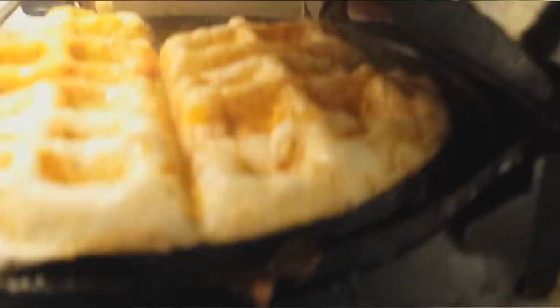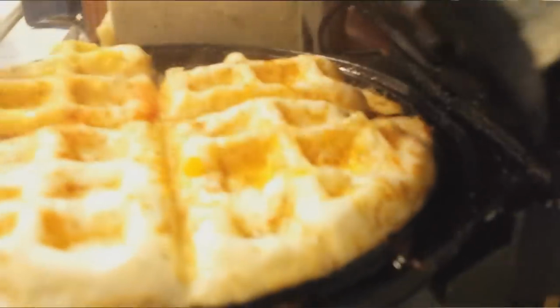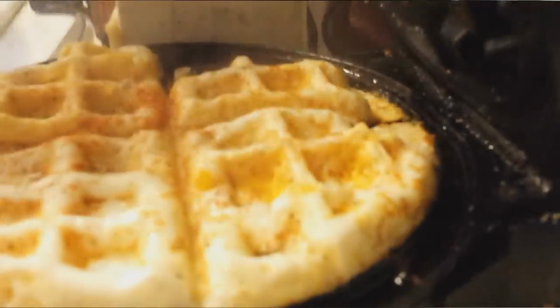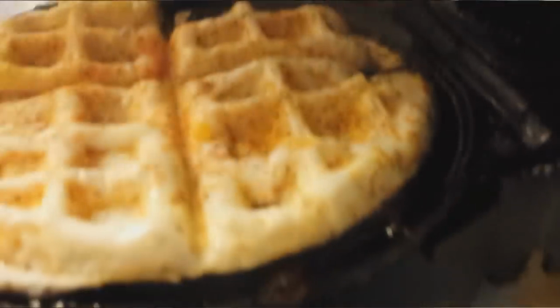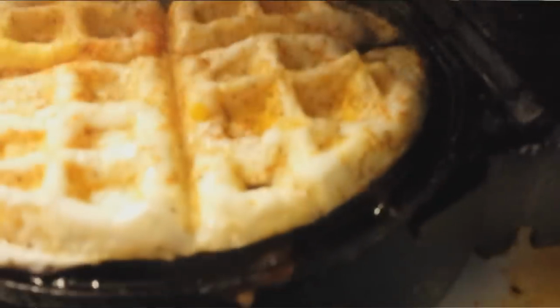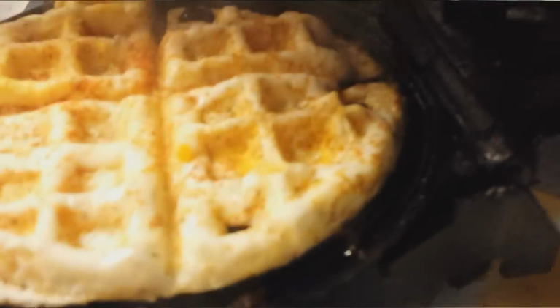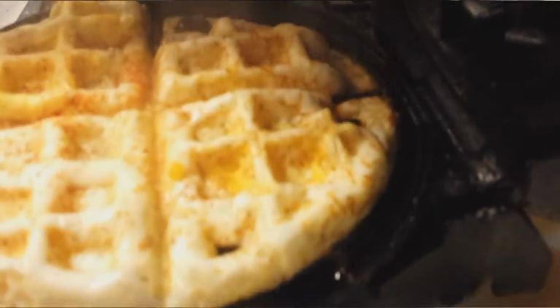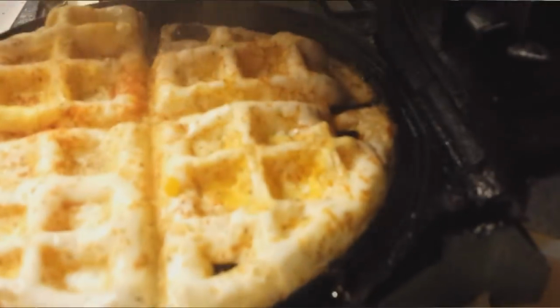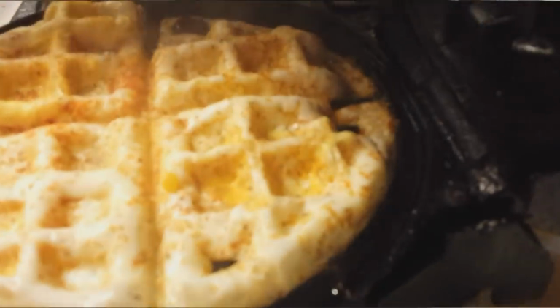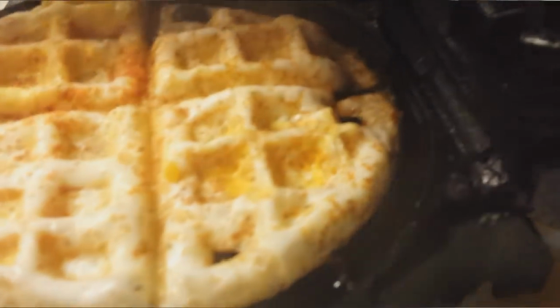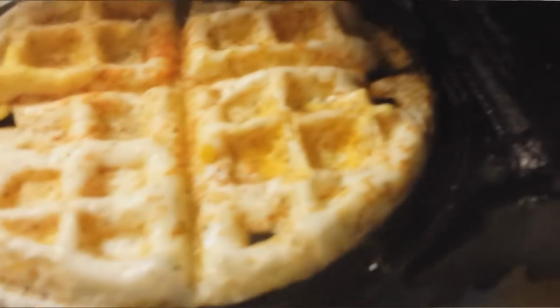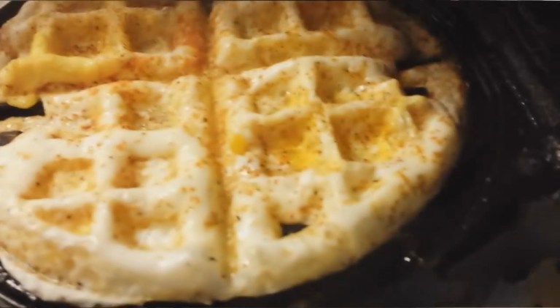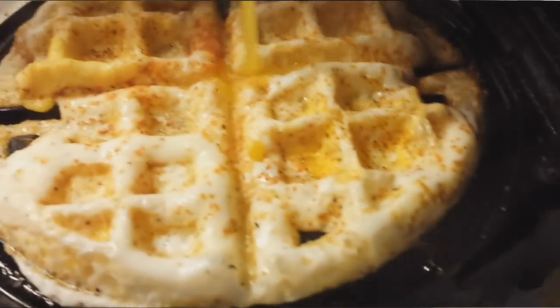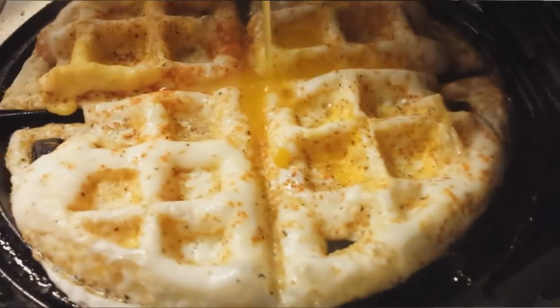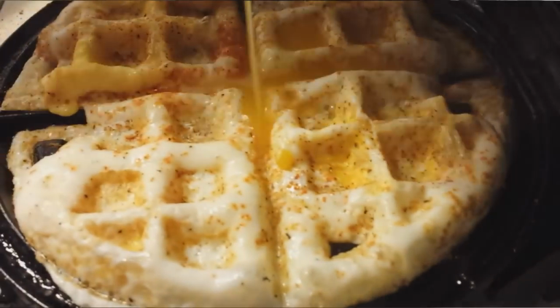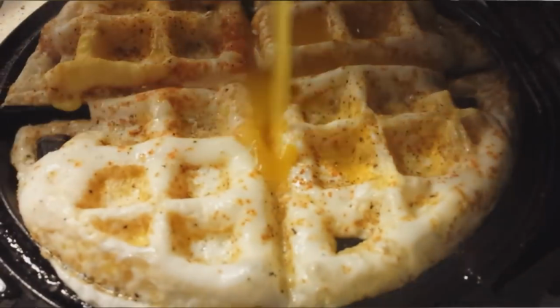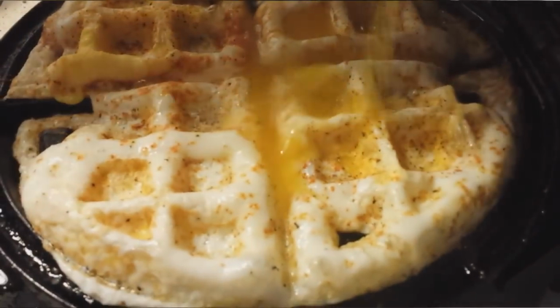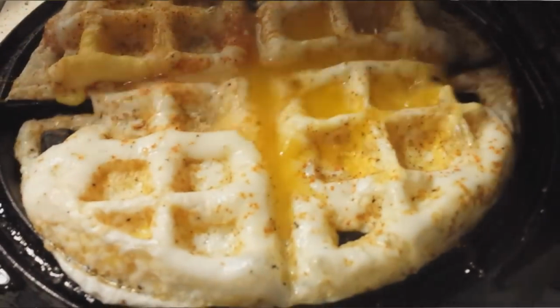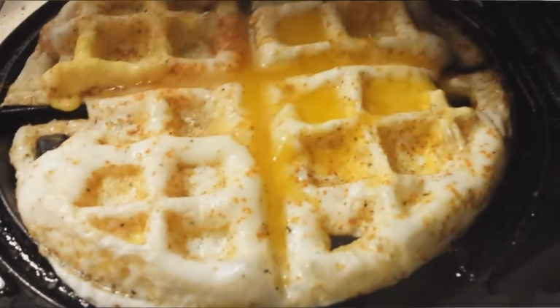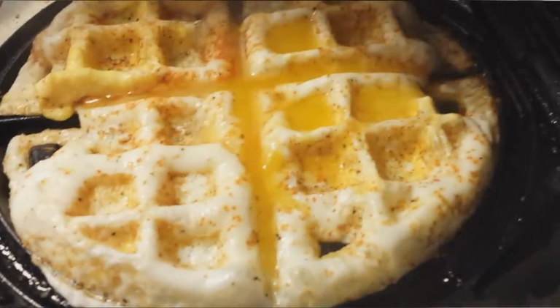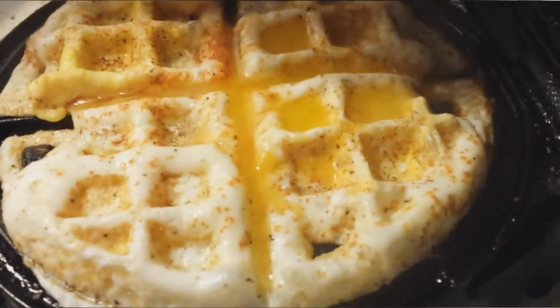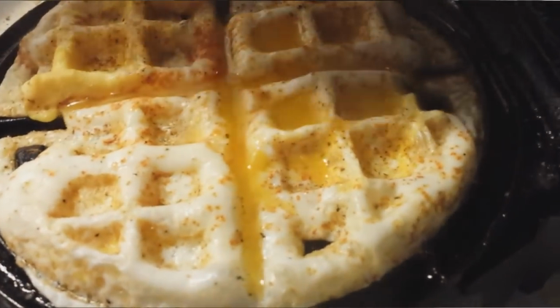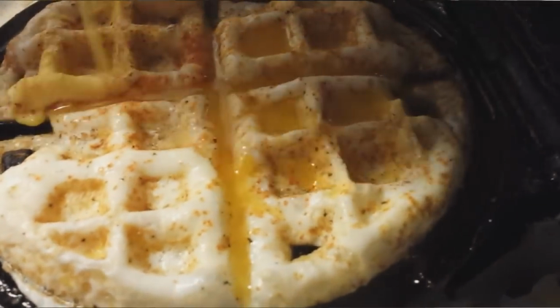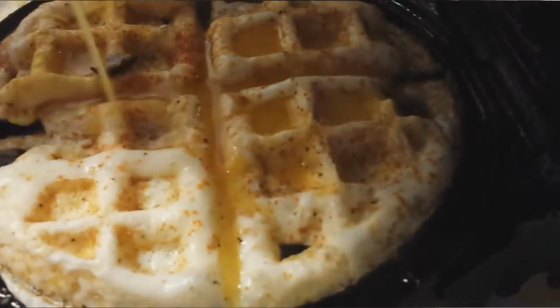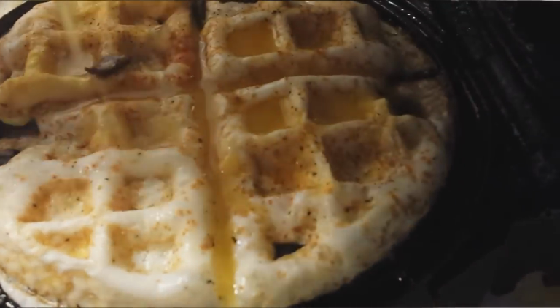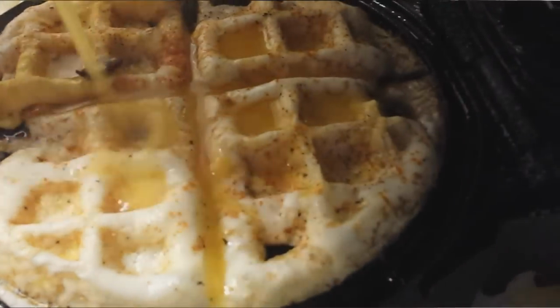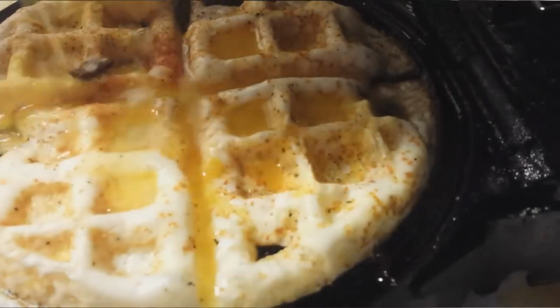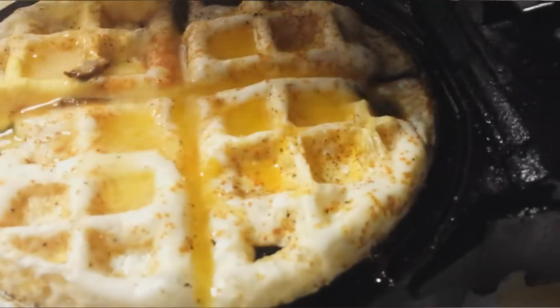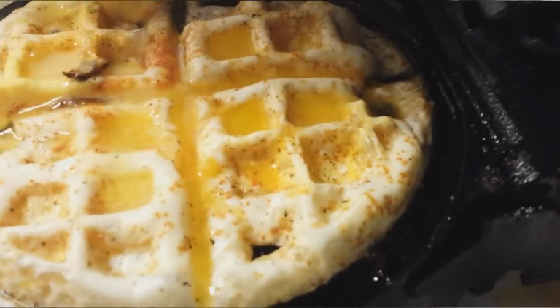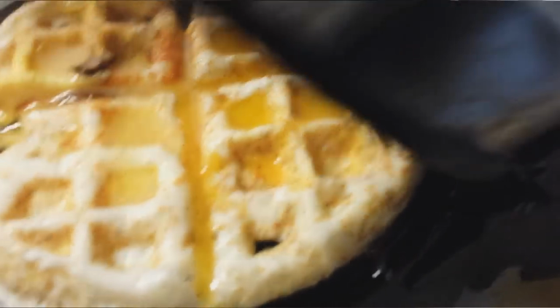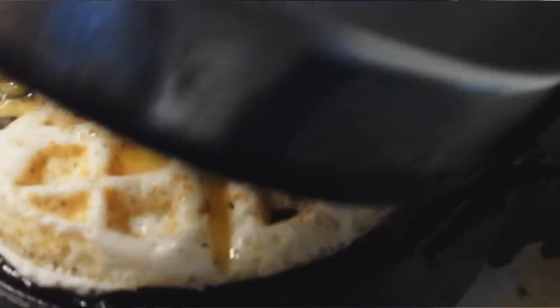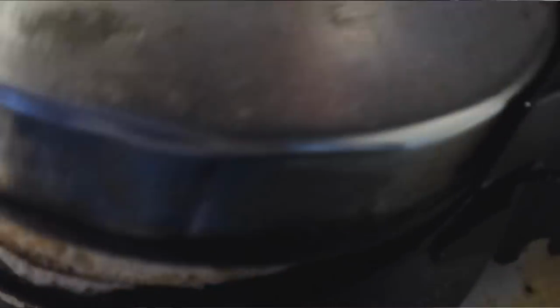Oh, pretty! Look at that — looks like a waffle egg. Egg waffle!